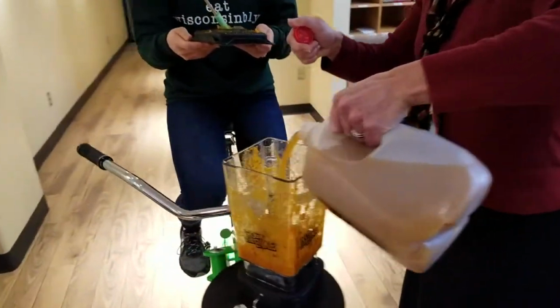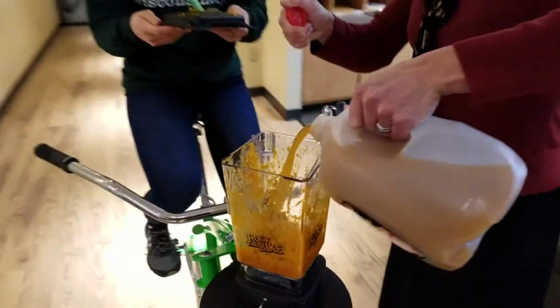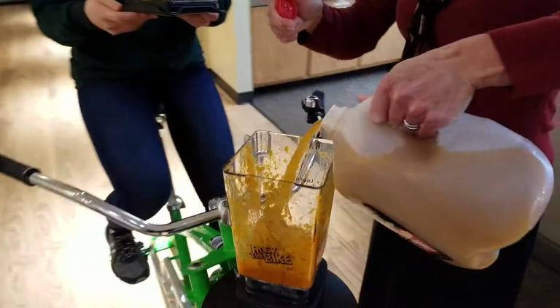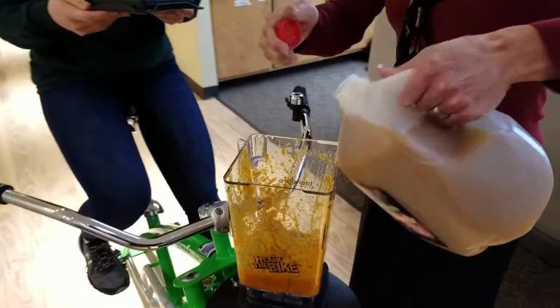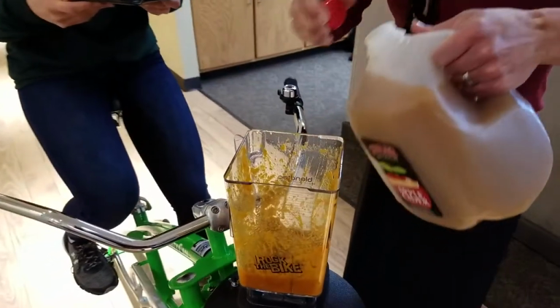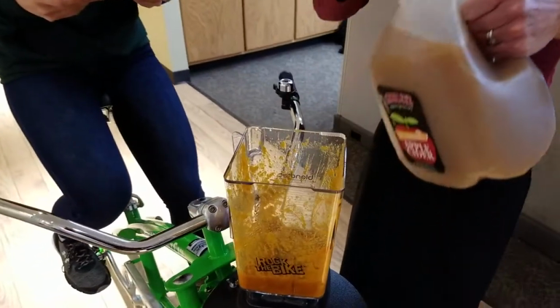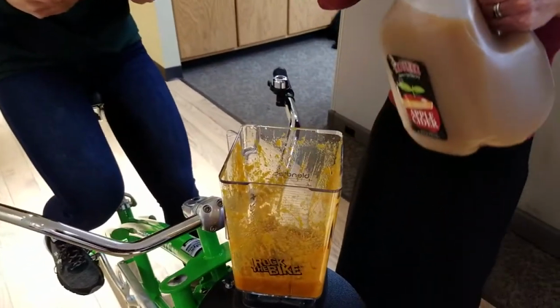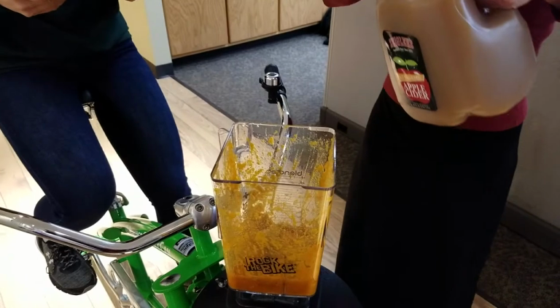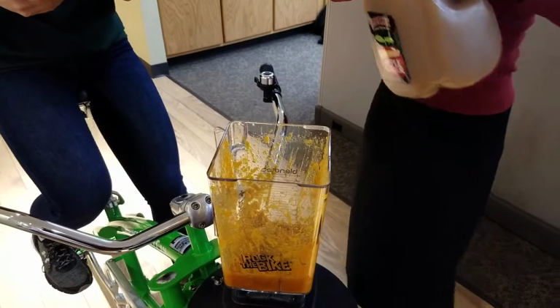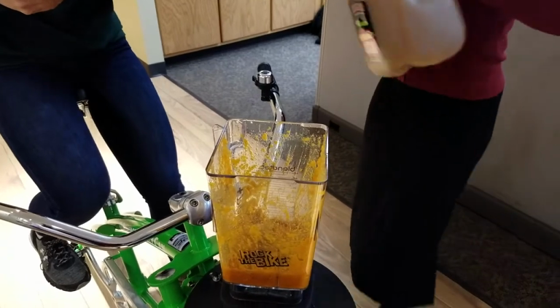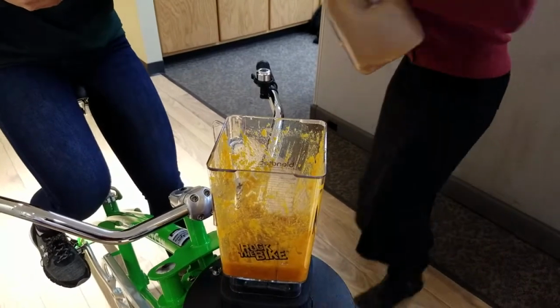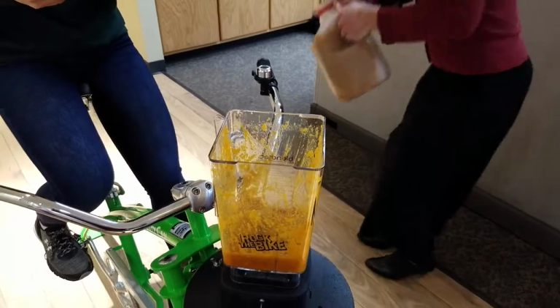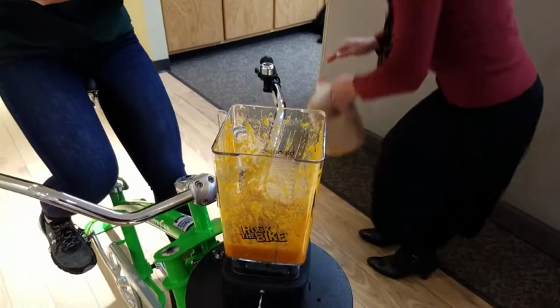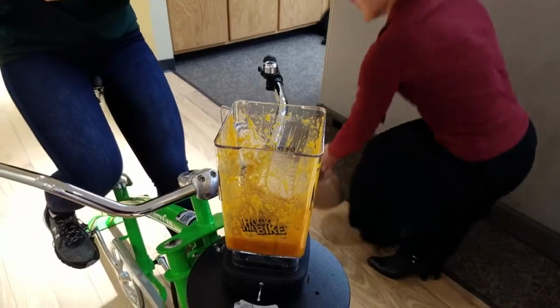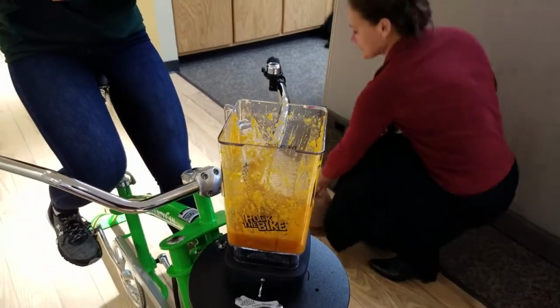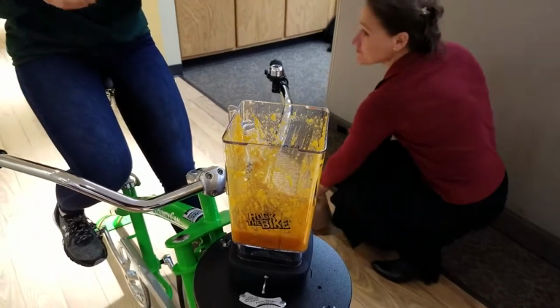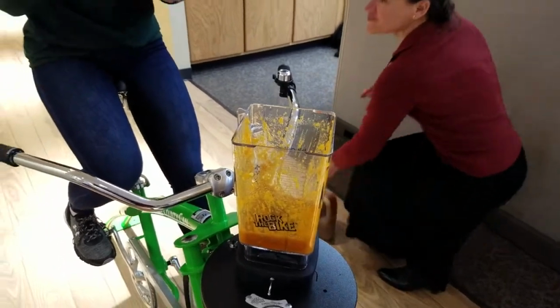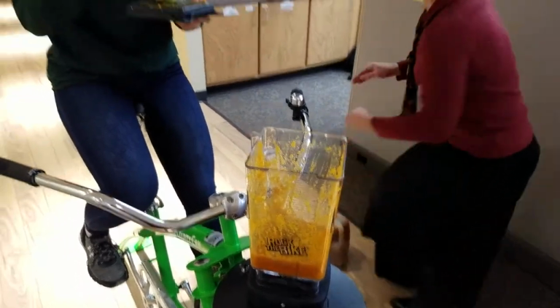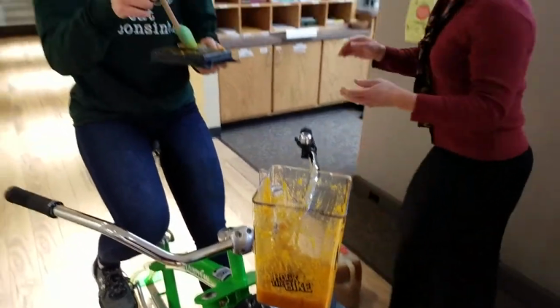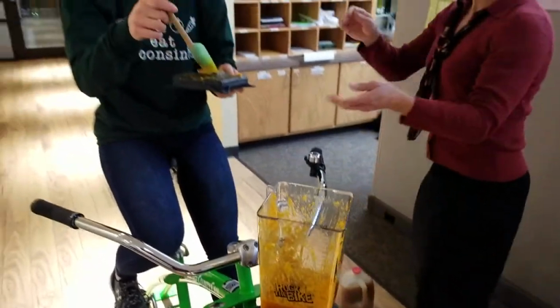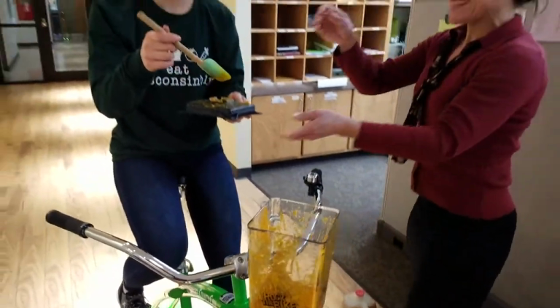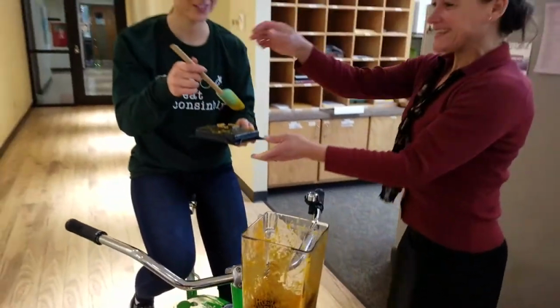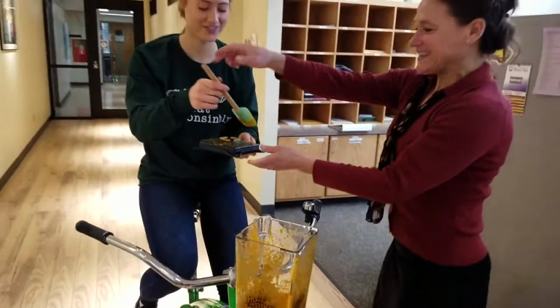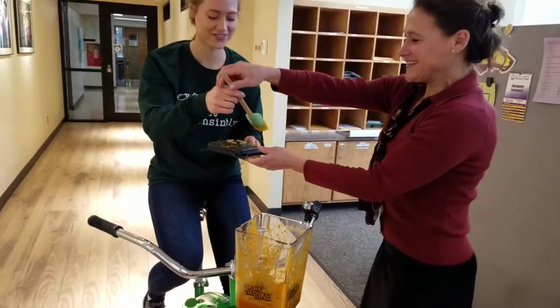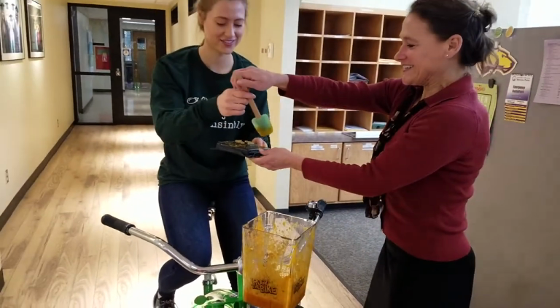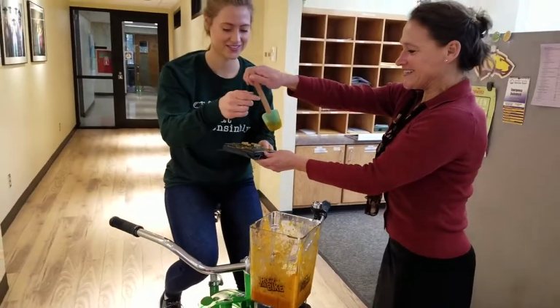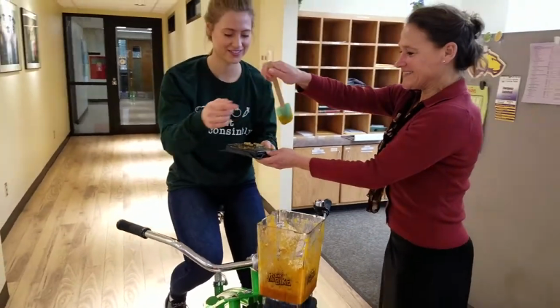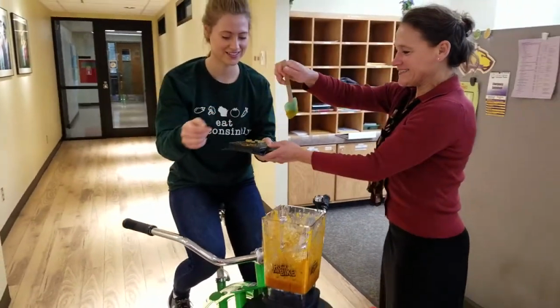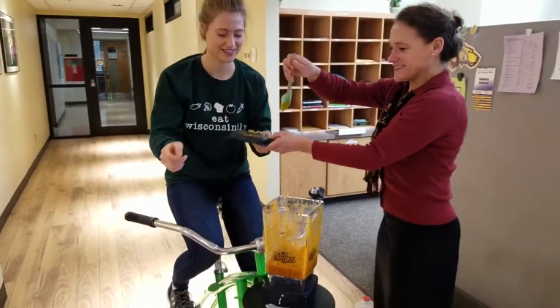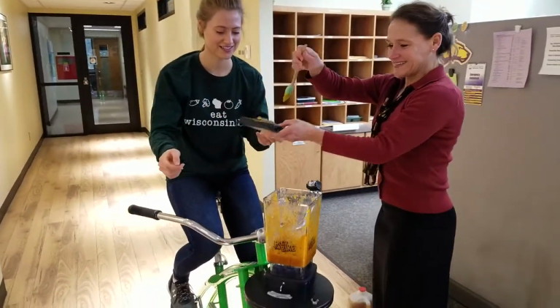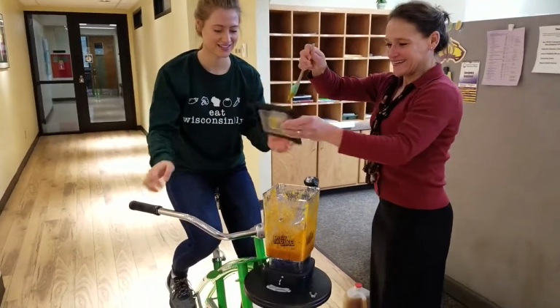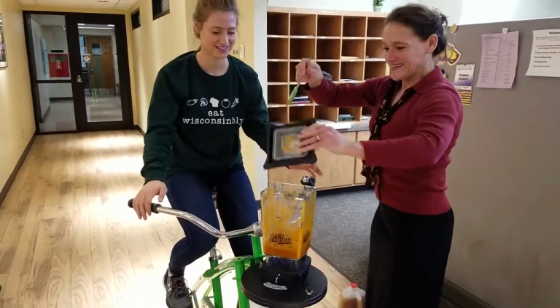This is what recipe development is all about — trial and error. There you go. All right.